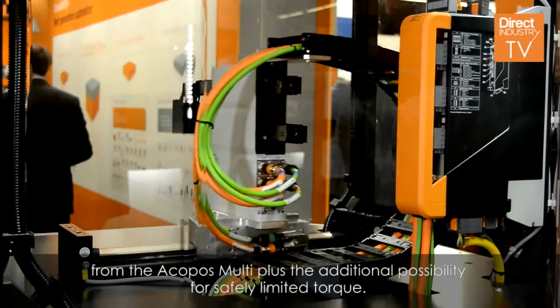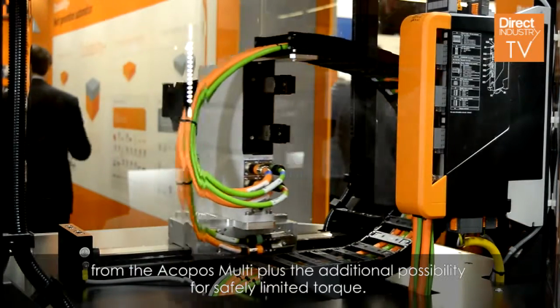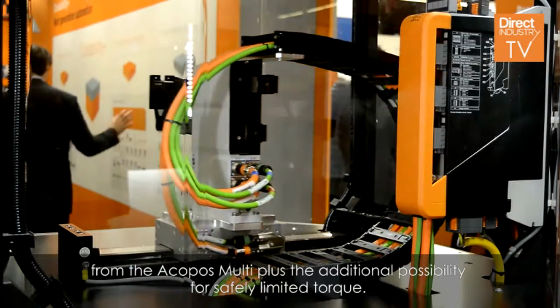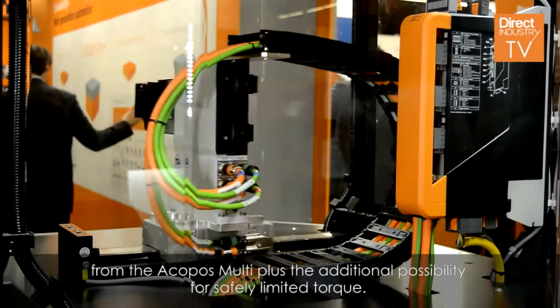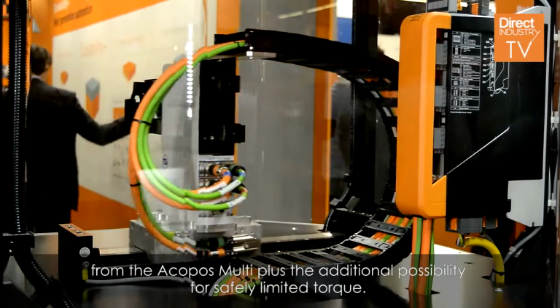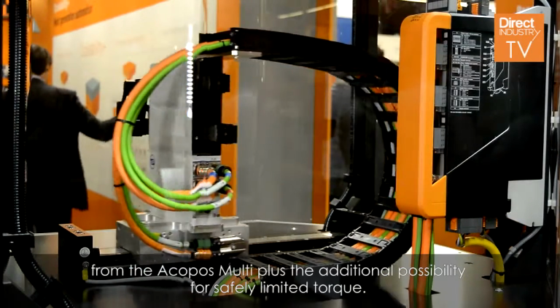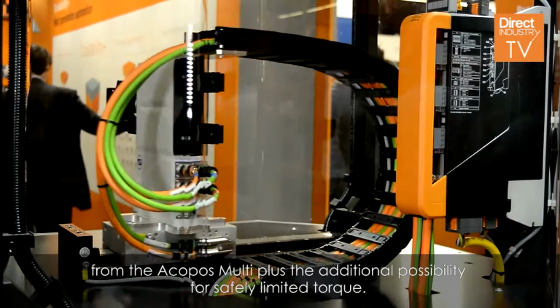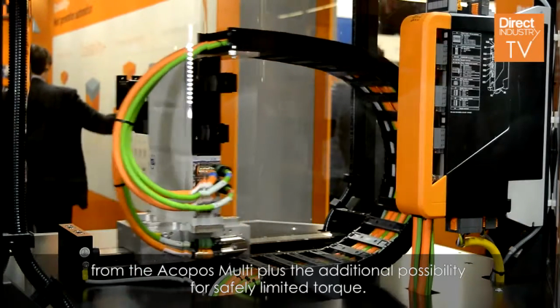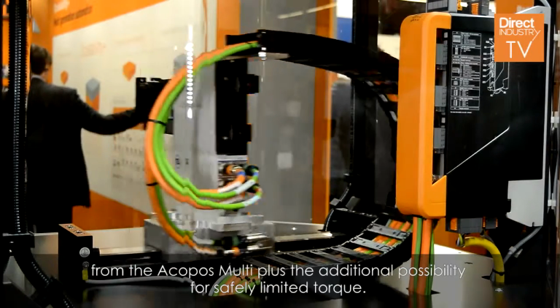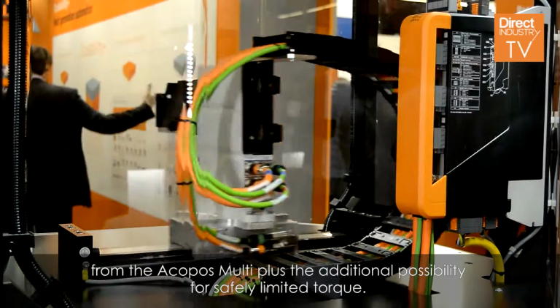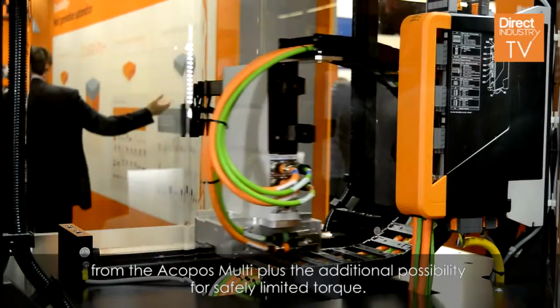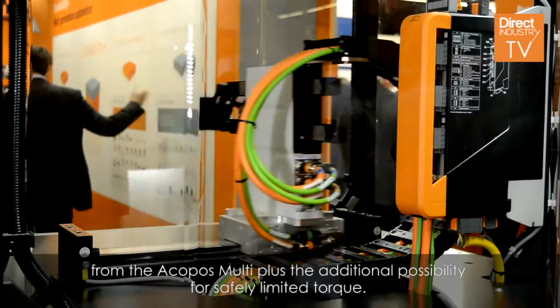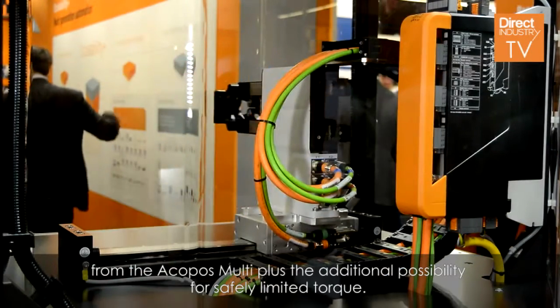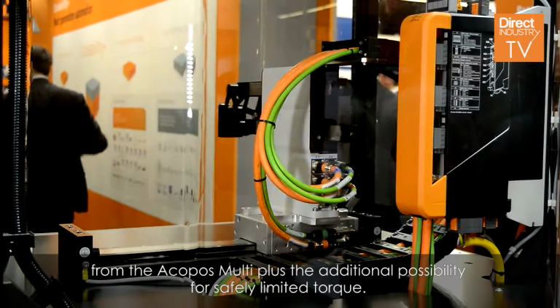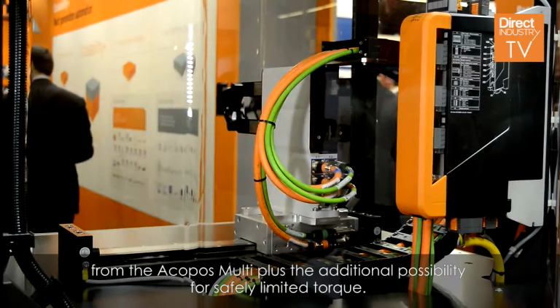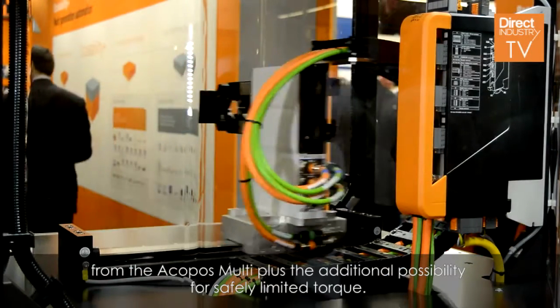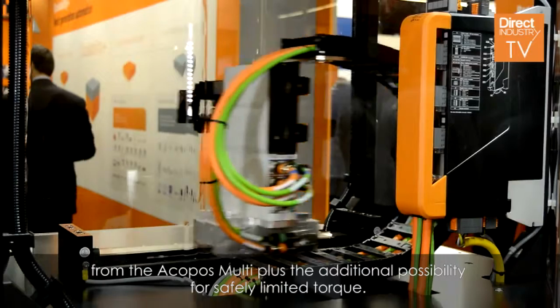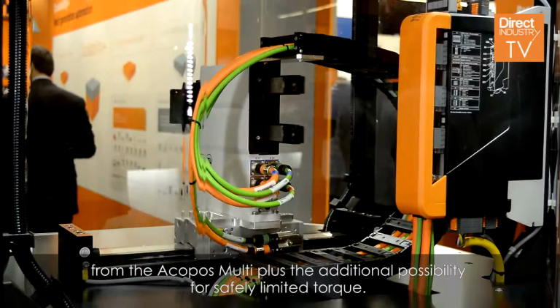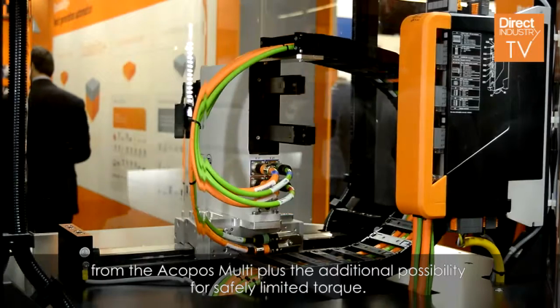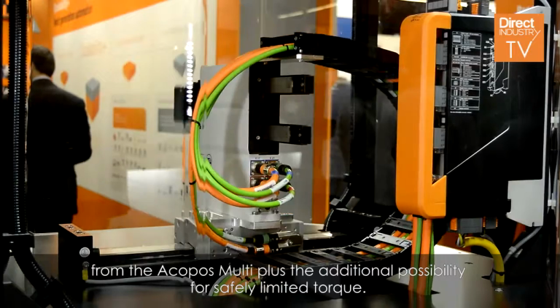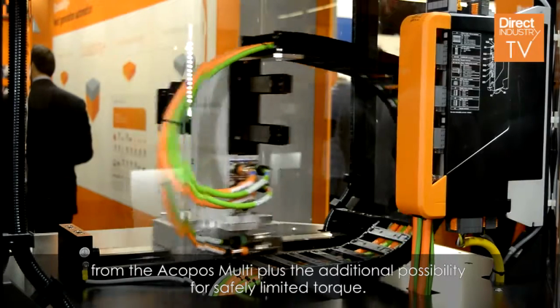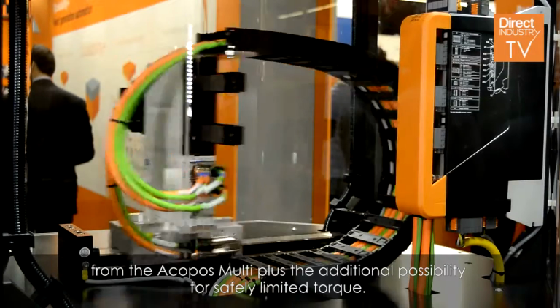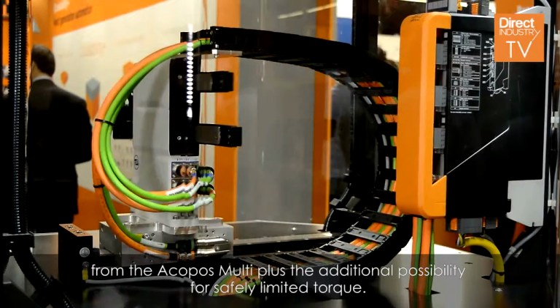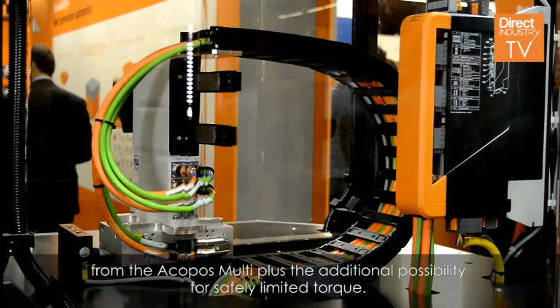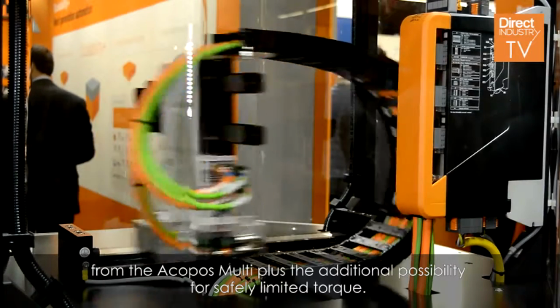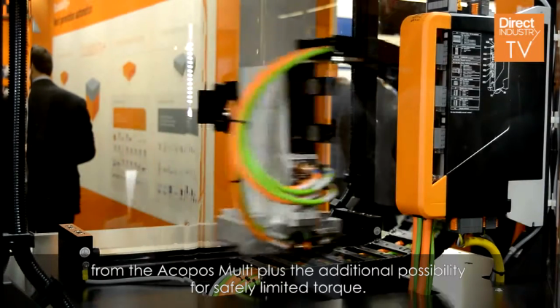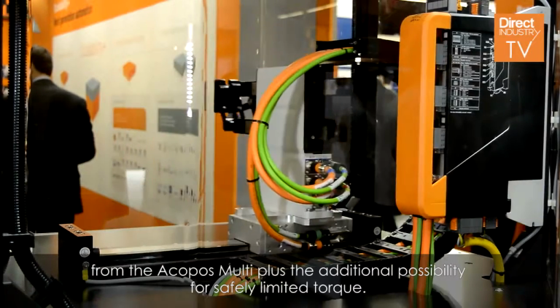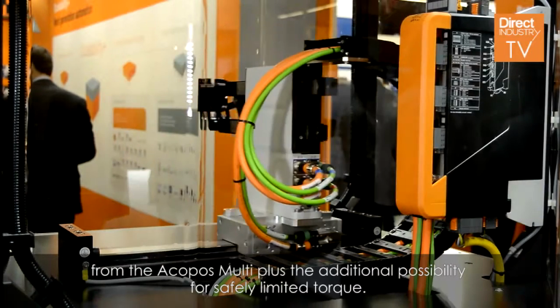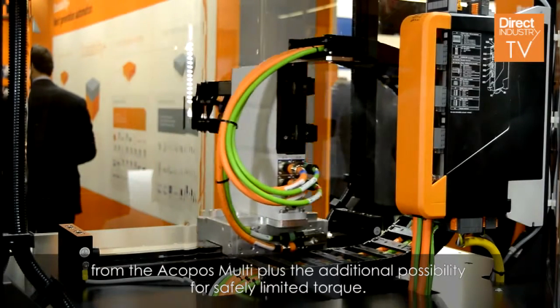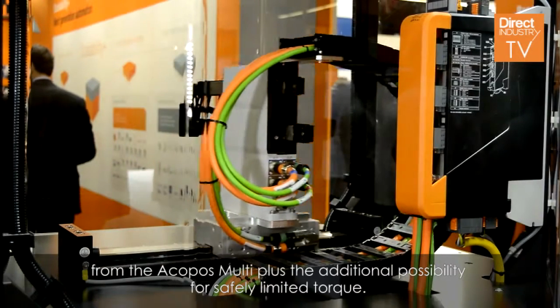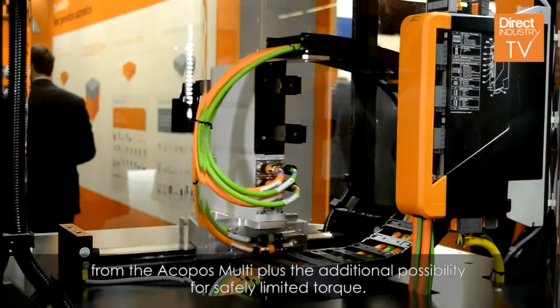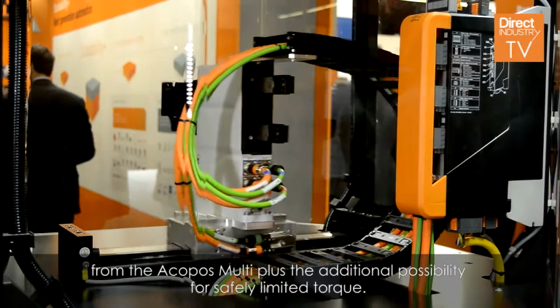It offers network-based safety technology as known from the Jakobos Multi, plus additionally the possibility for safely limited torque.